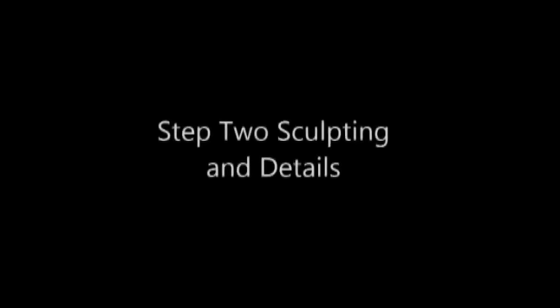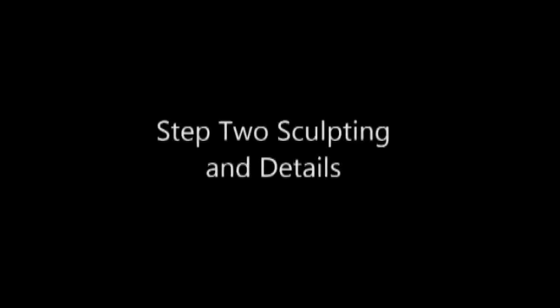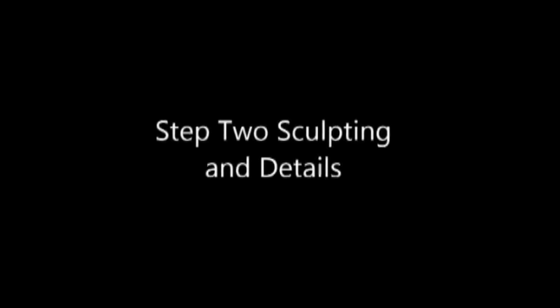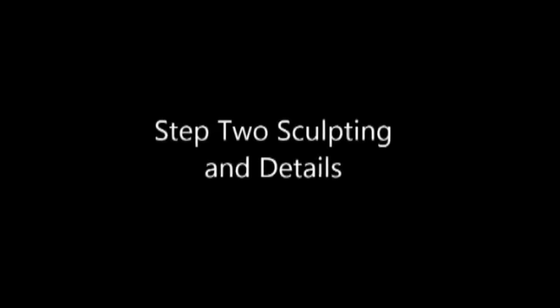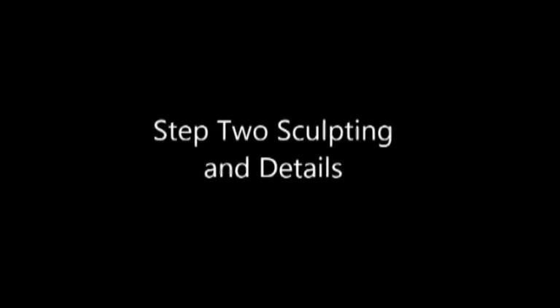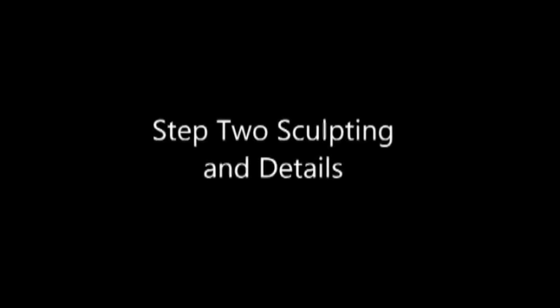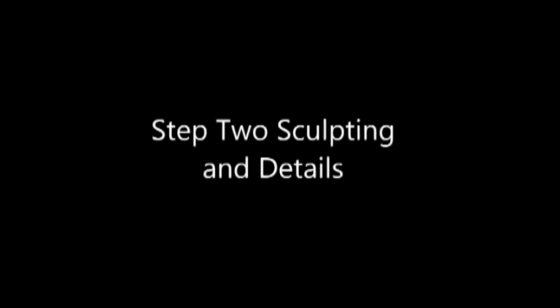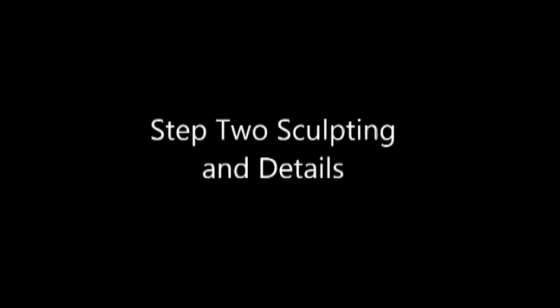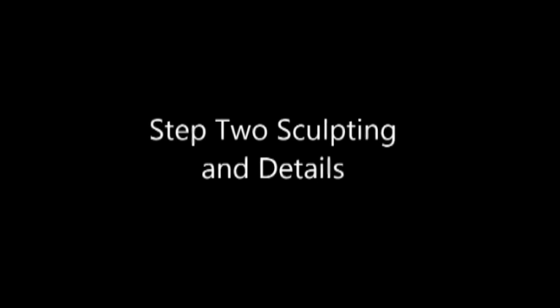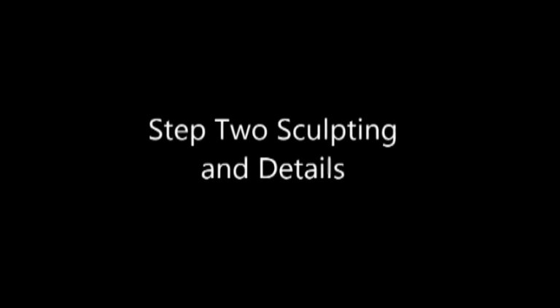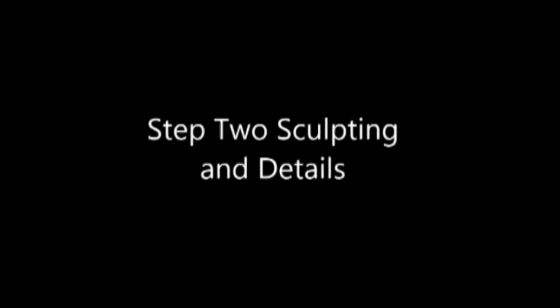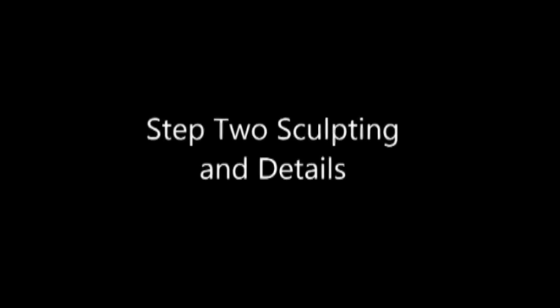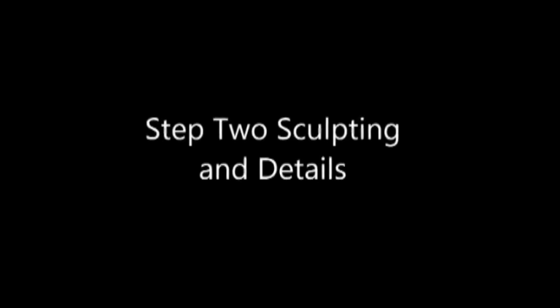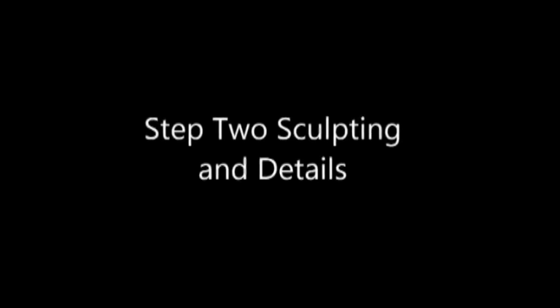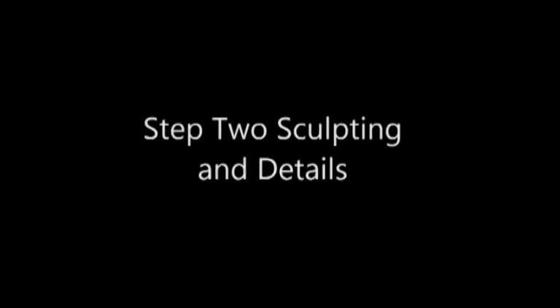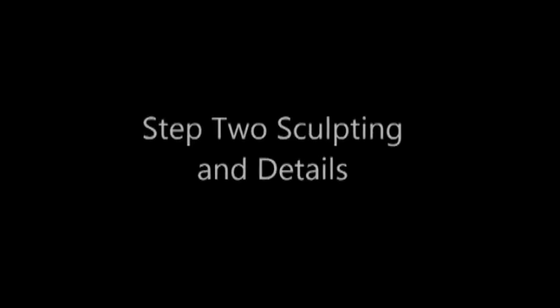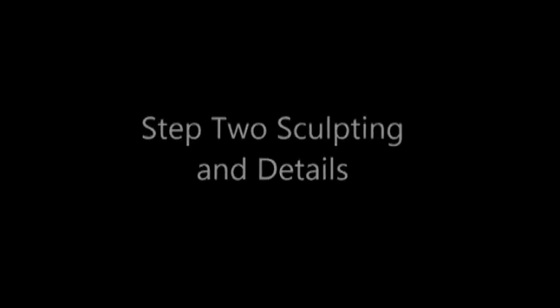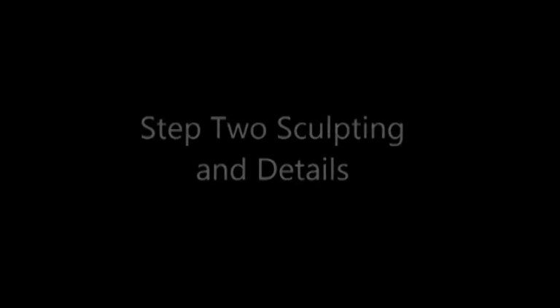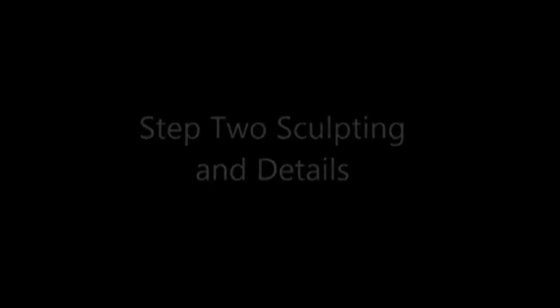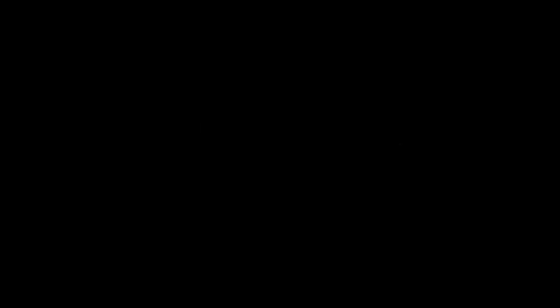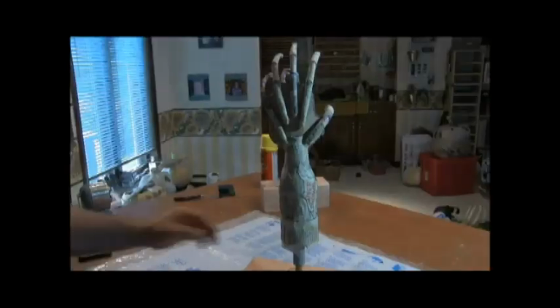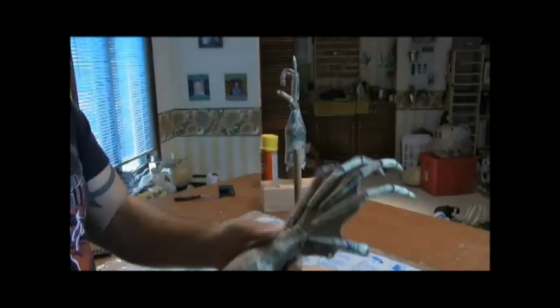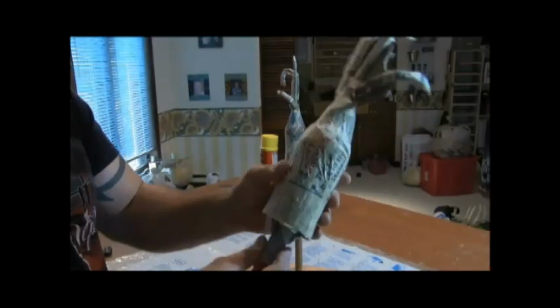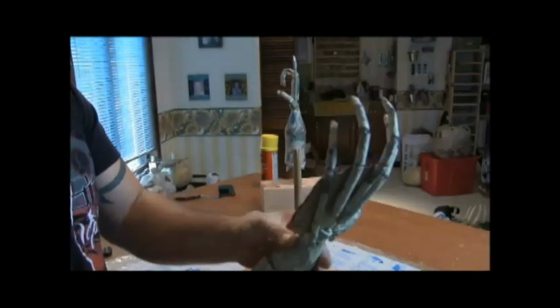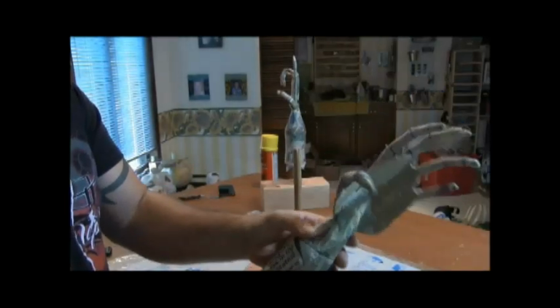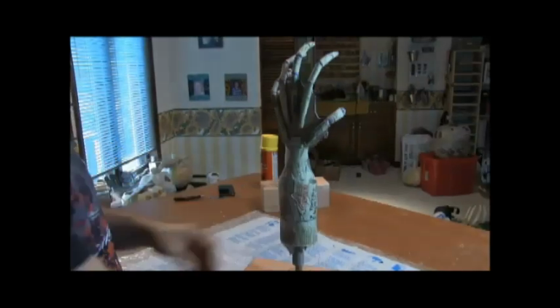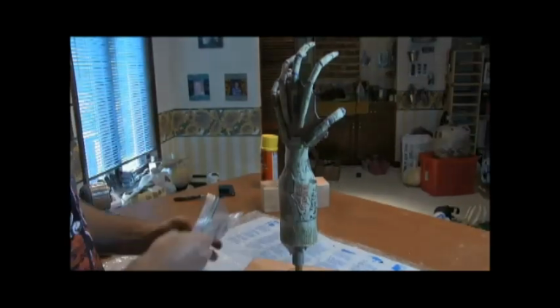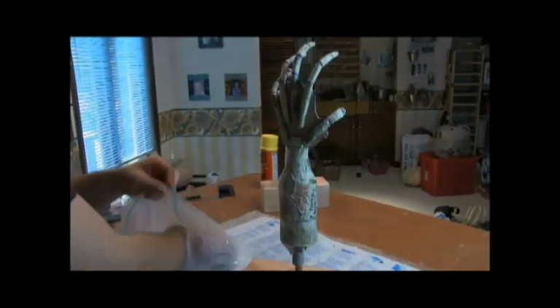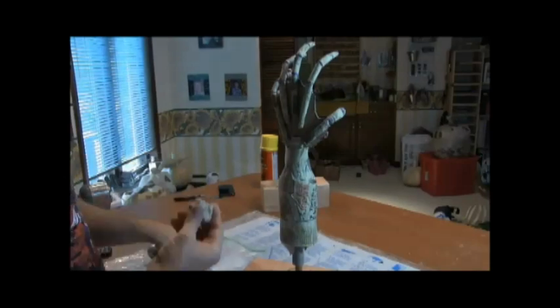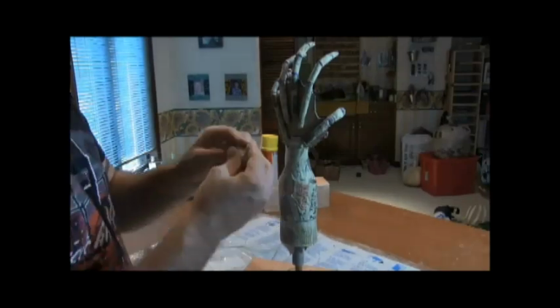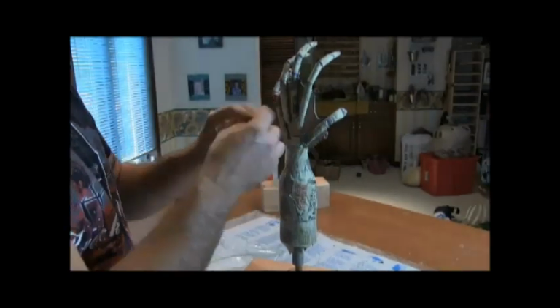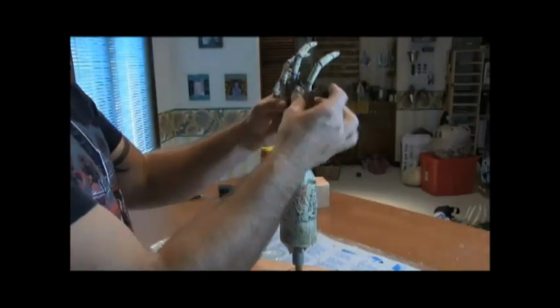Welcome to step two: sculpting and details. Our armature's done, dry, and ready for clay.